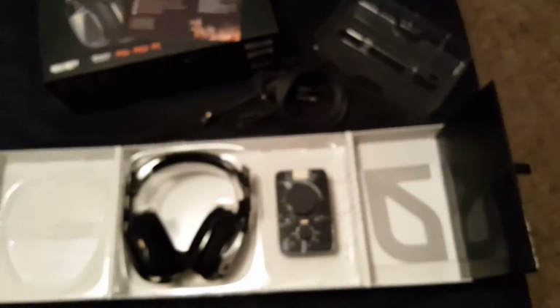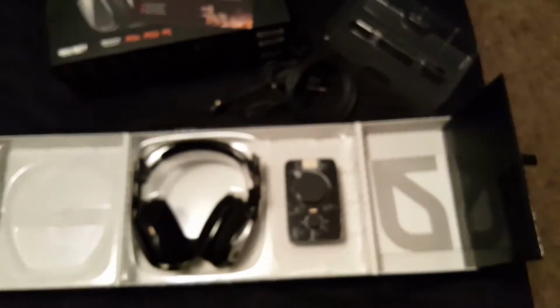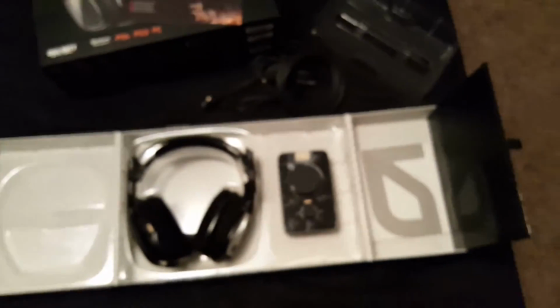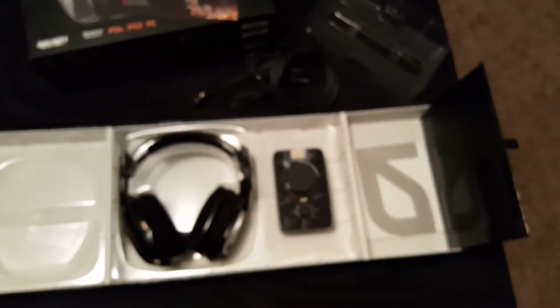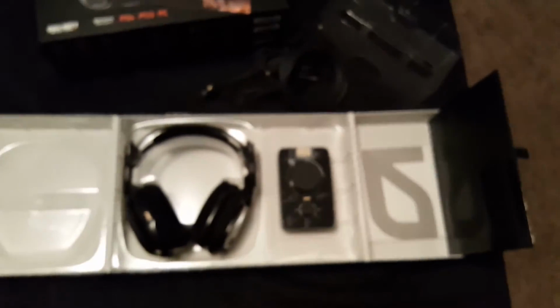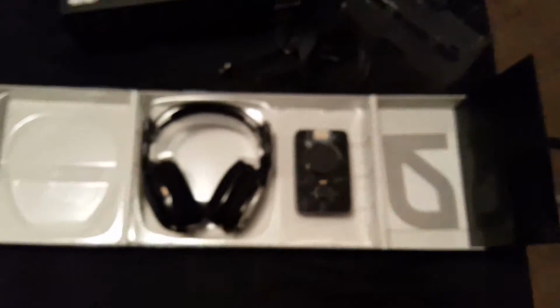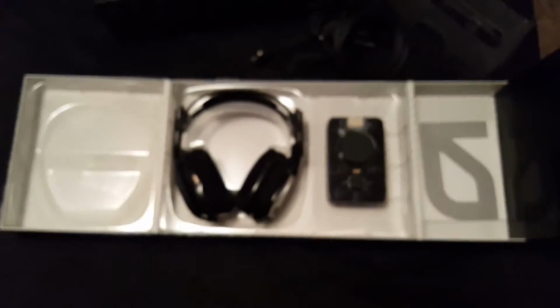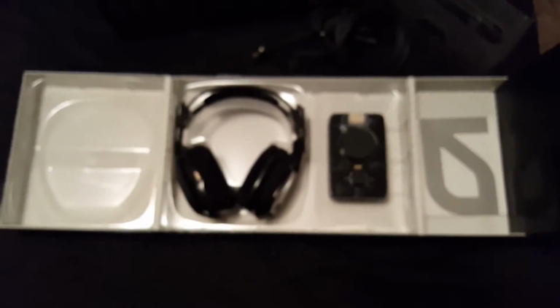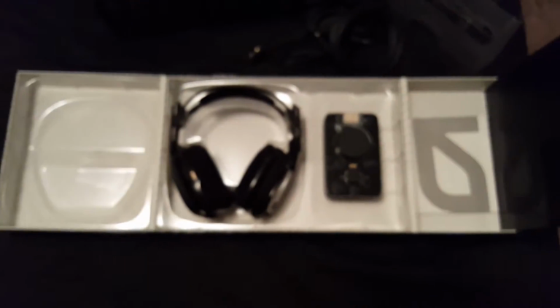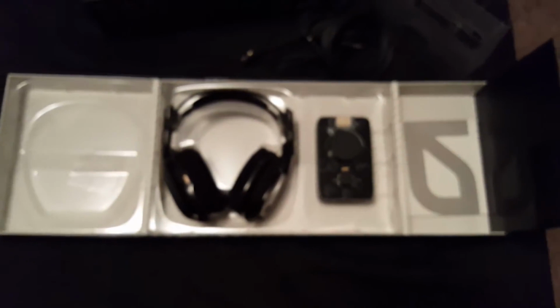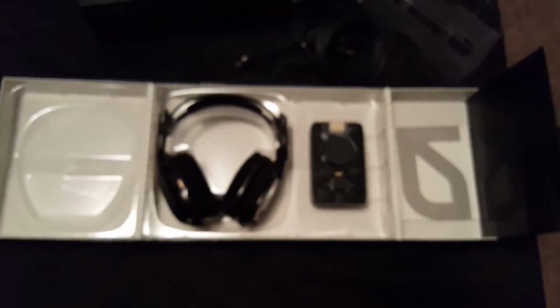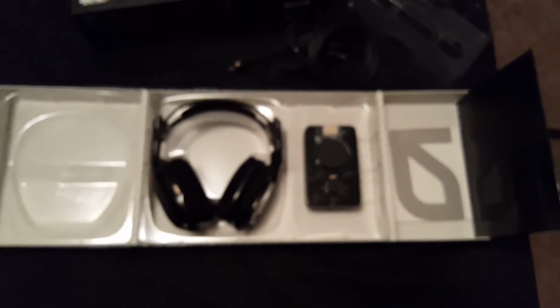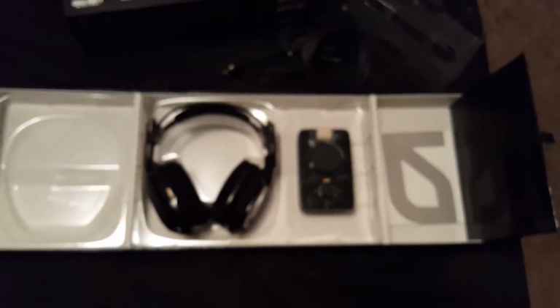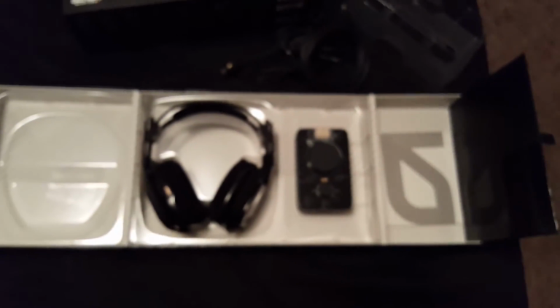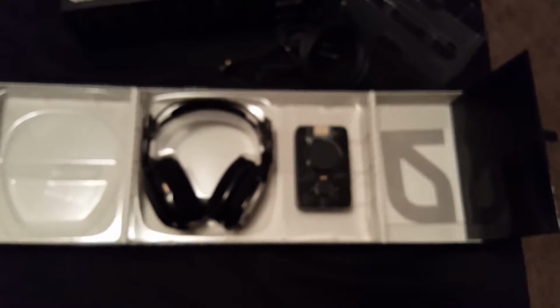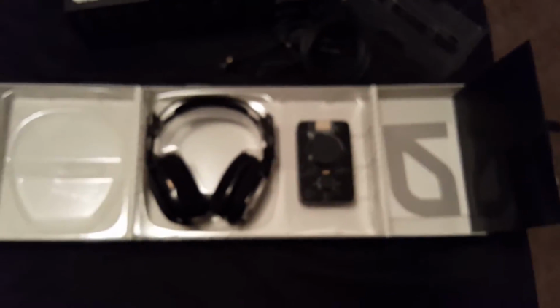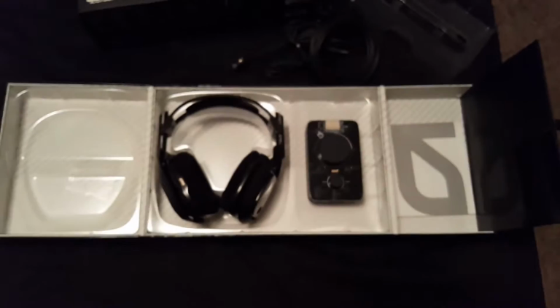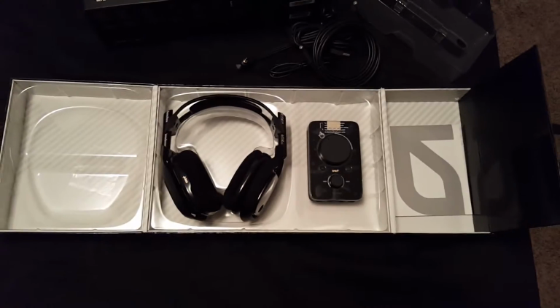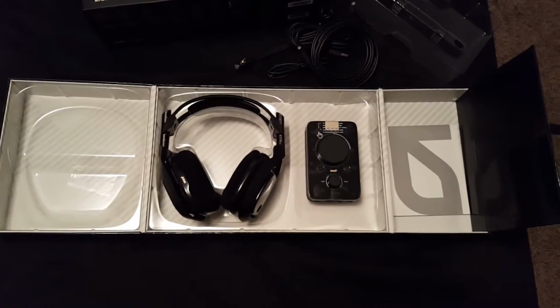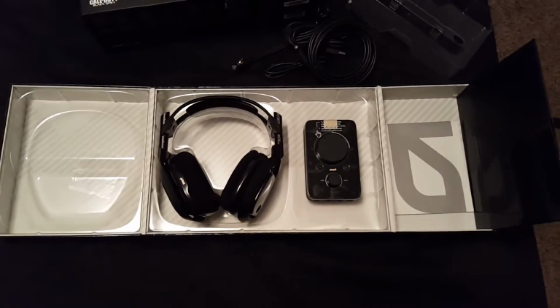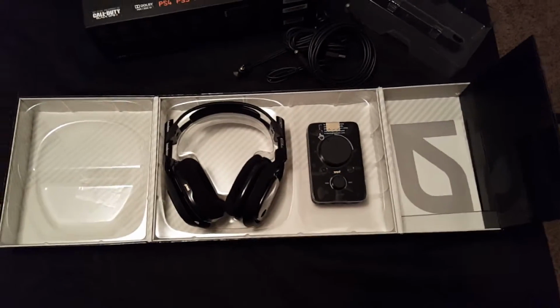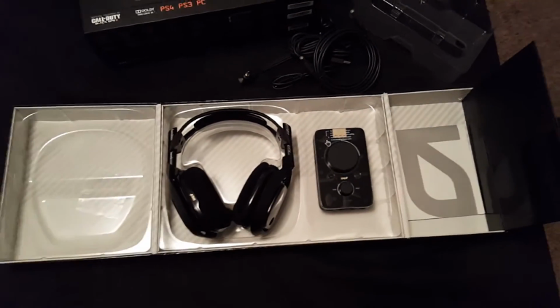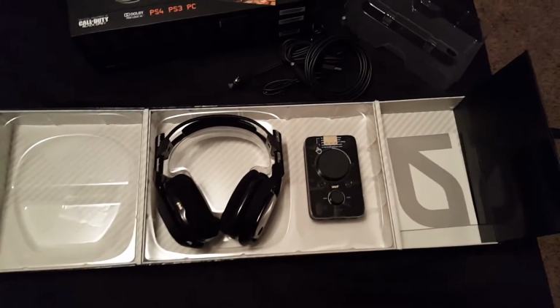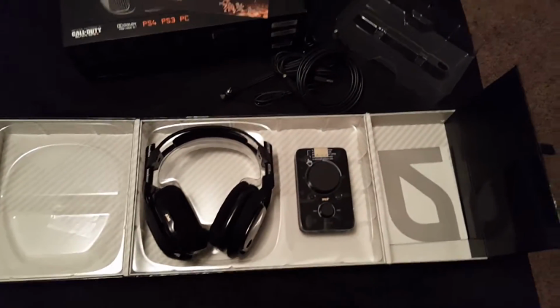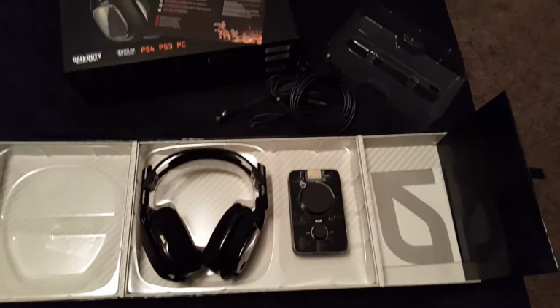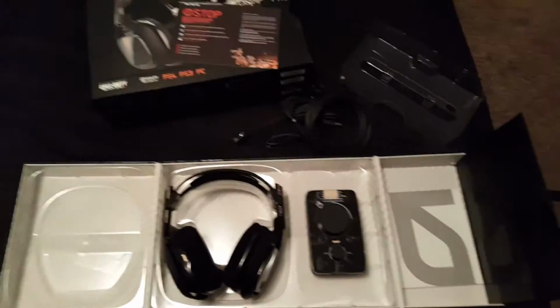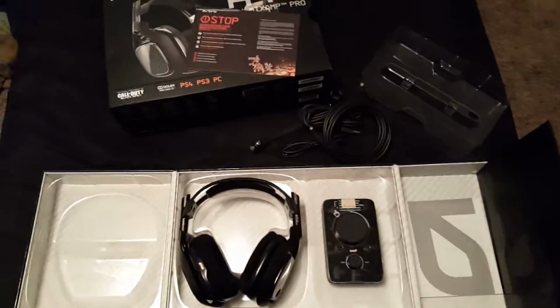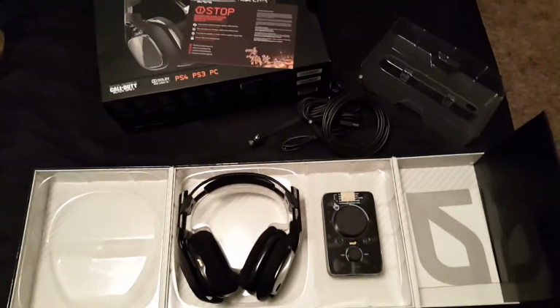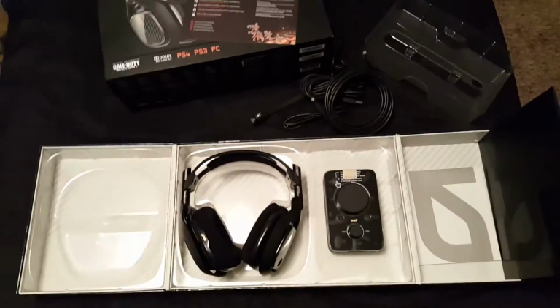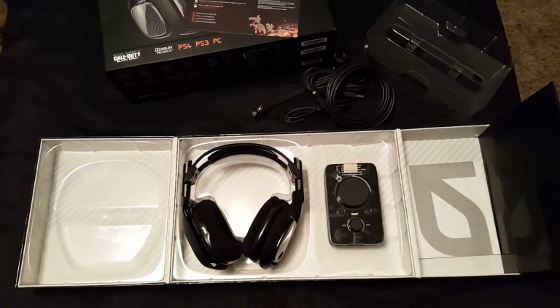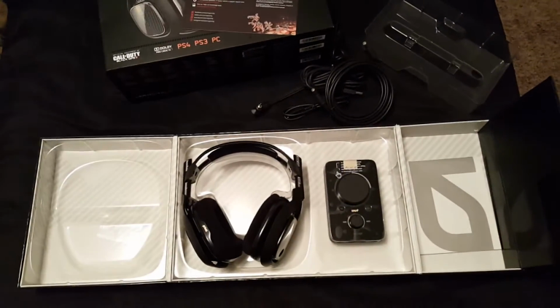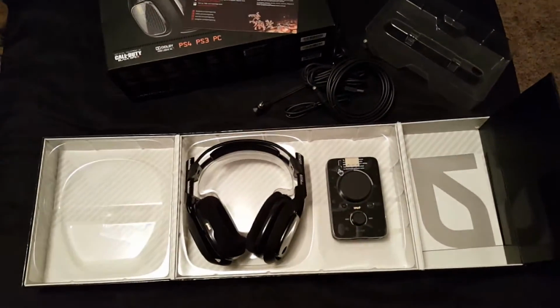Hope you guys enjoyed this video. This is Xtigus — hope you guys enjoyed this unboxing. I'll catch you guys on the next one.